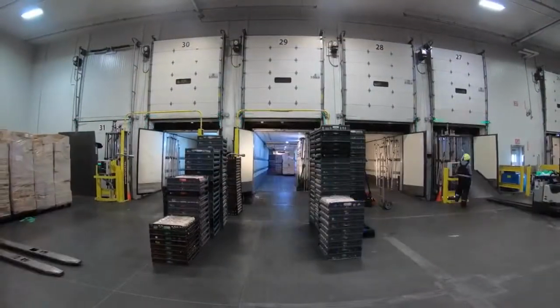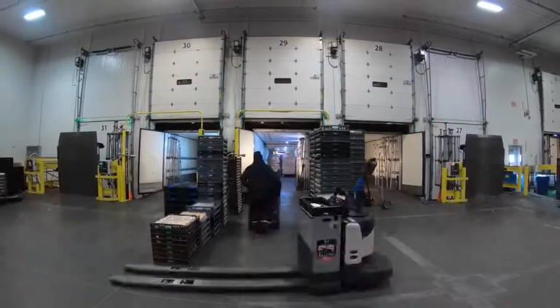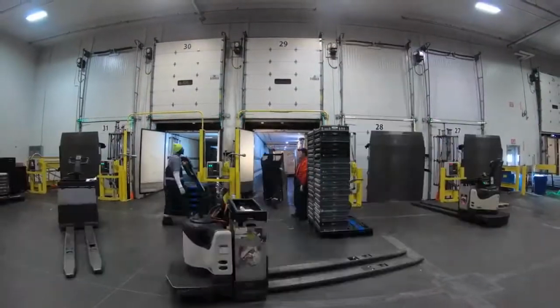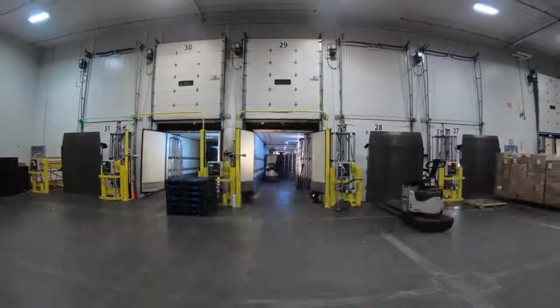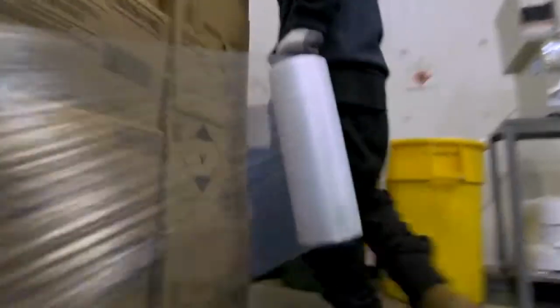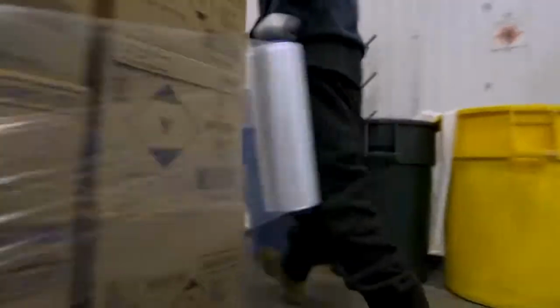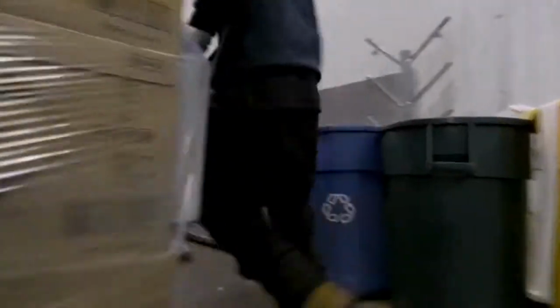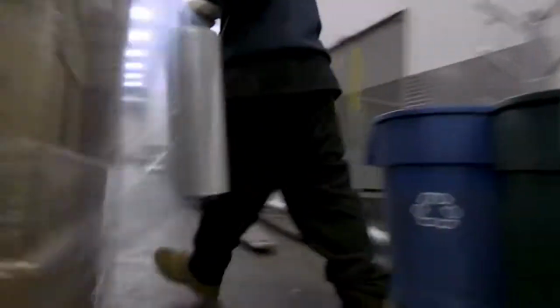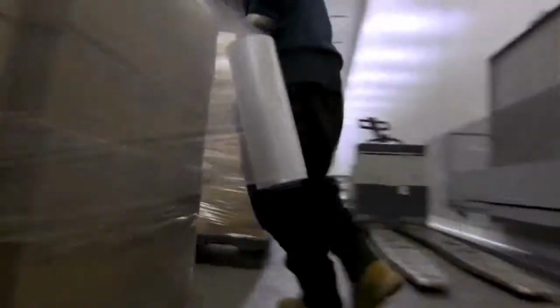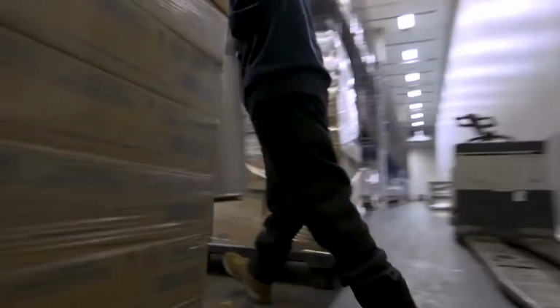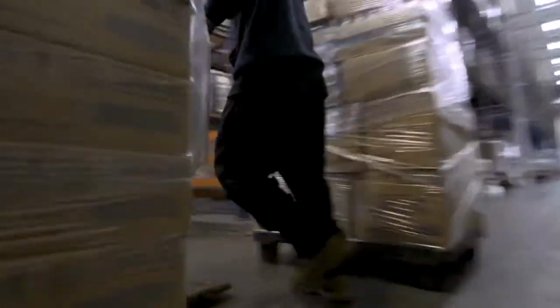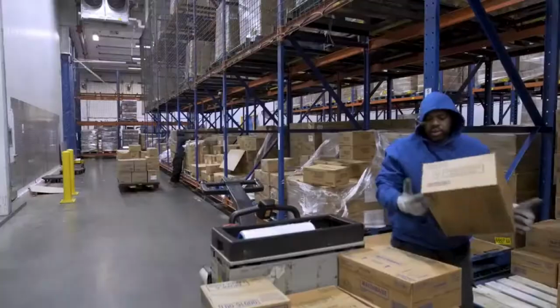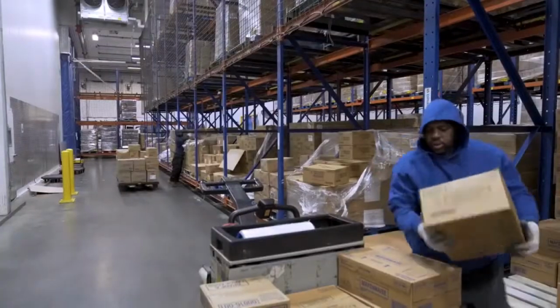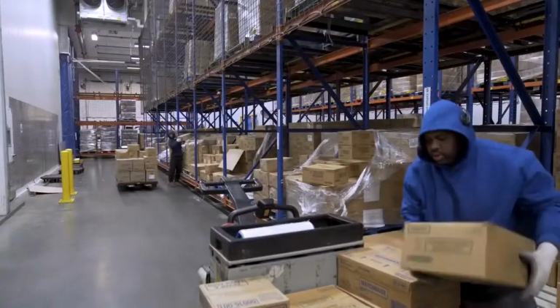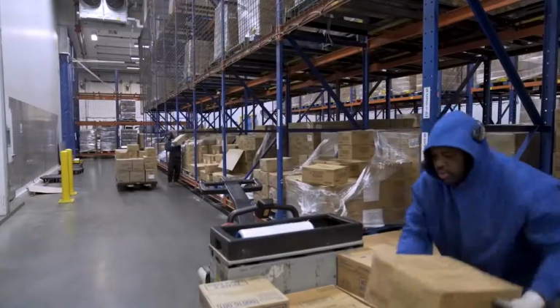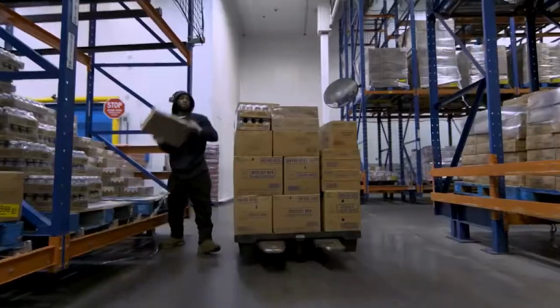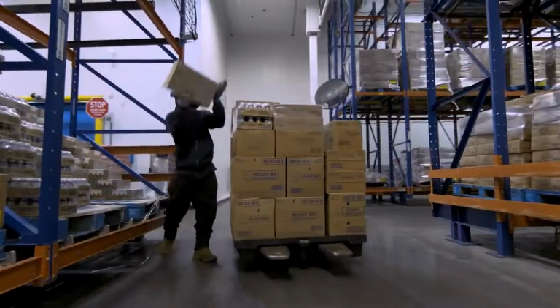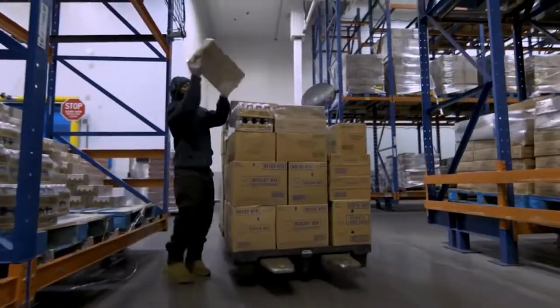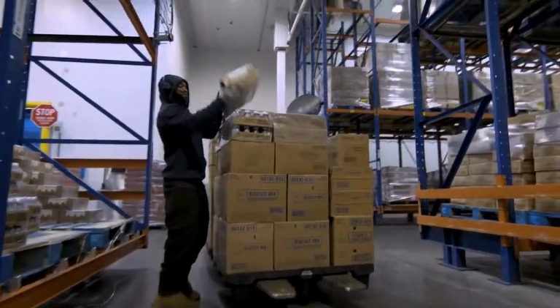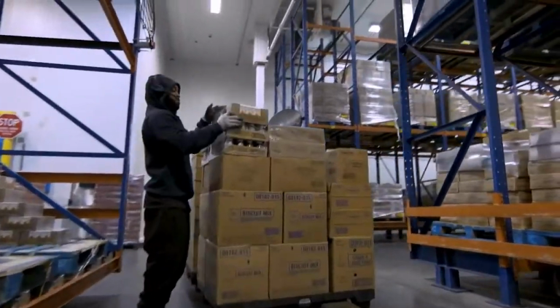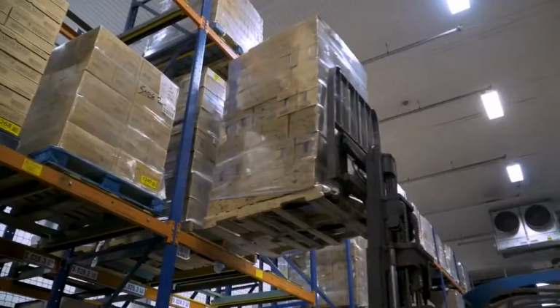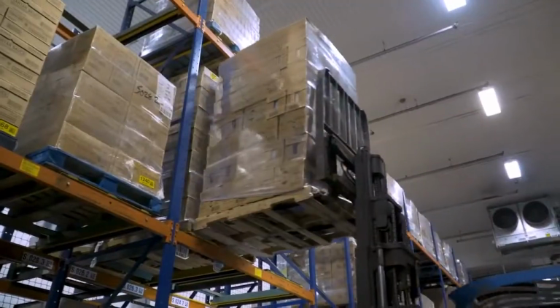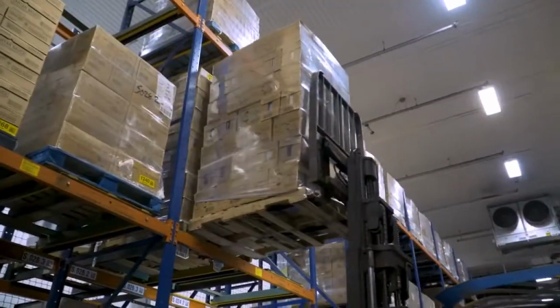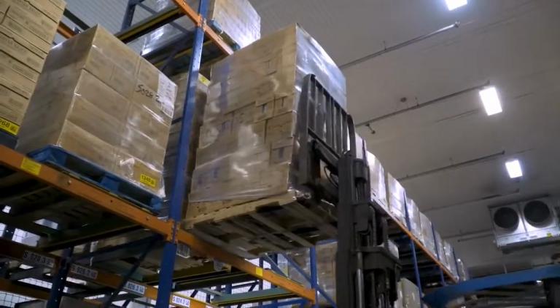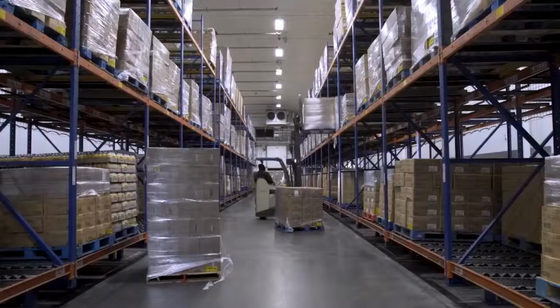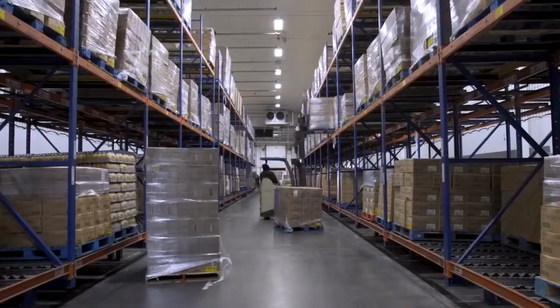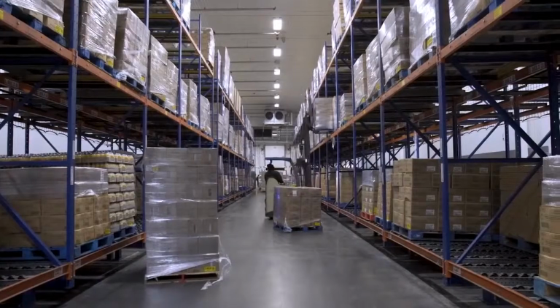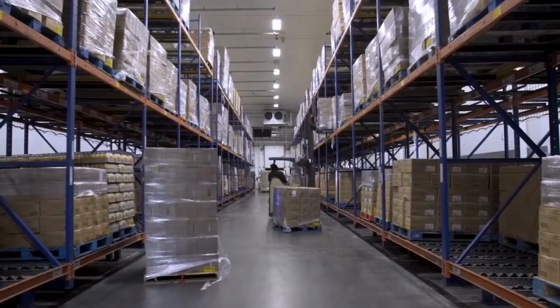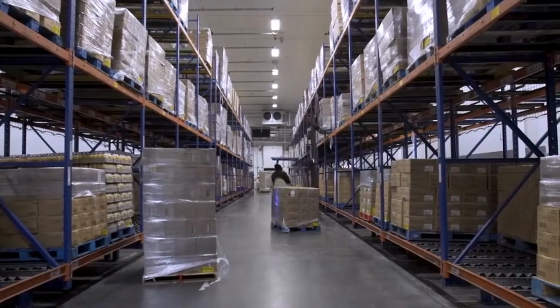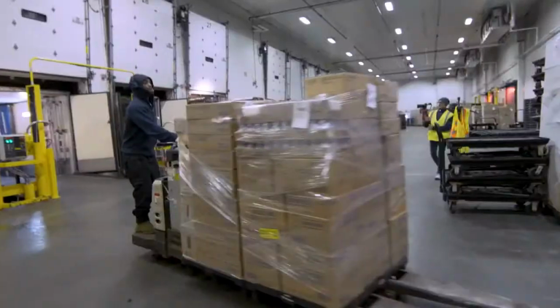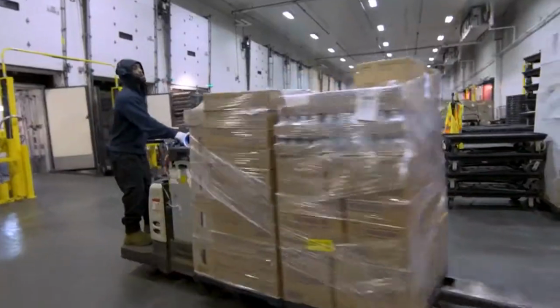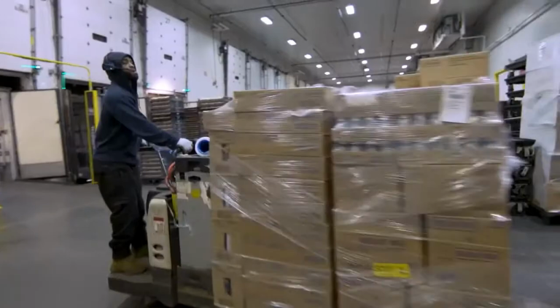As you can tell, this is a very busy distribution center. We do about 1,300 deliveries a week and we move roughly 600,000 cases throughout the facility.